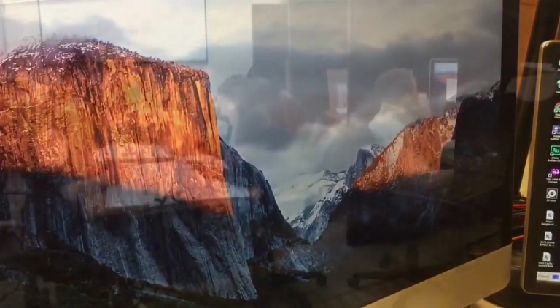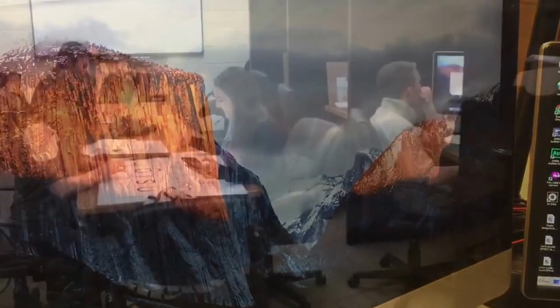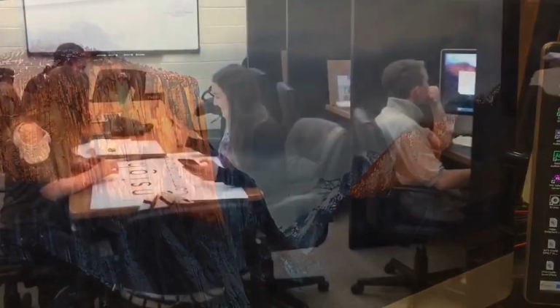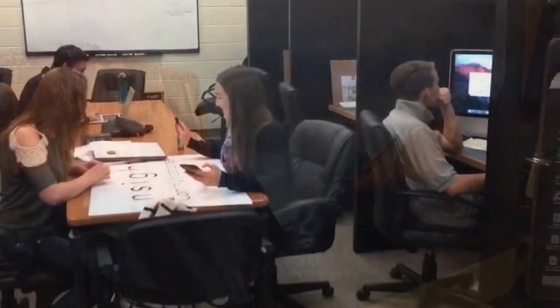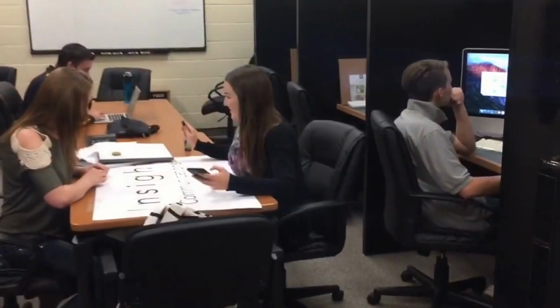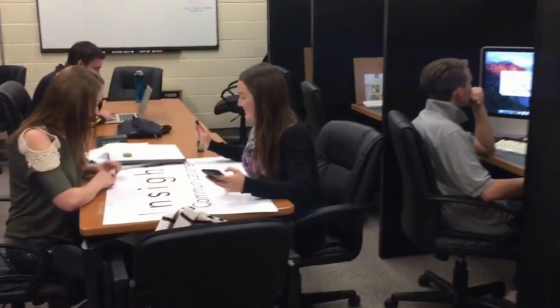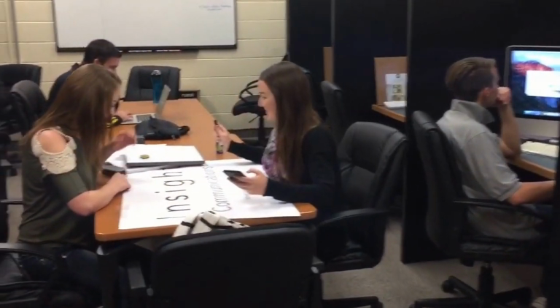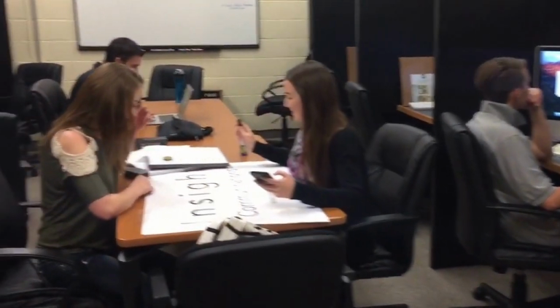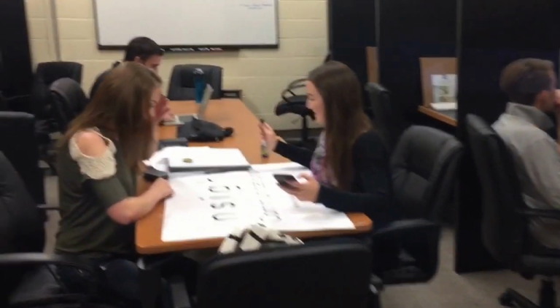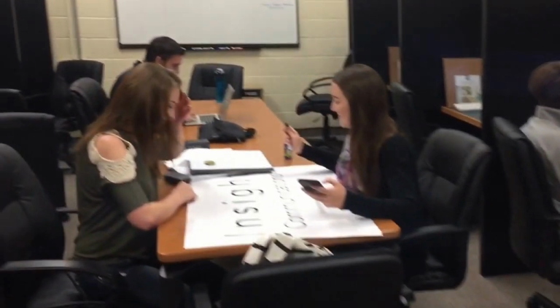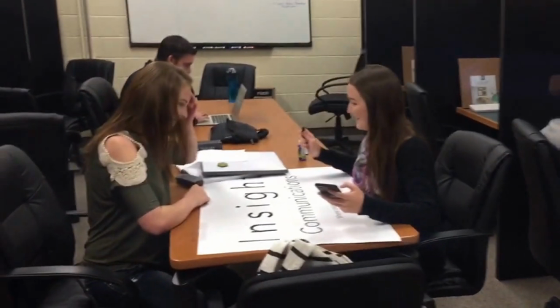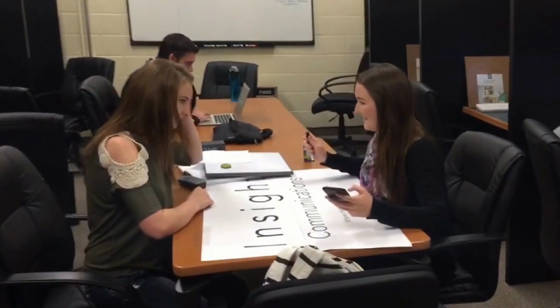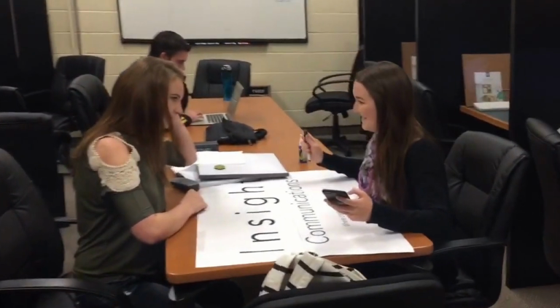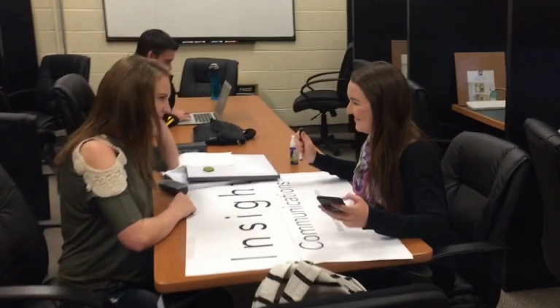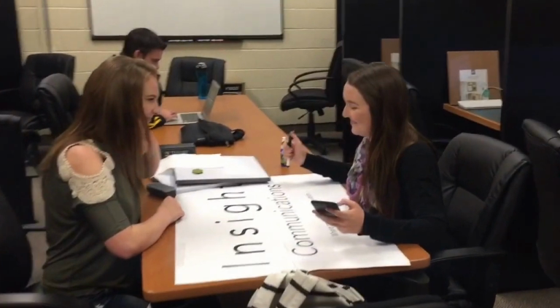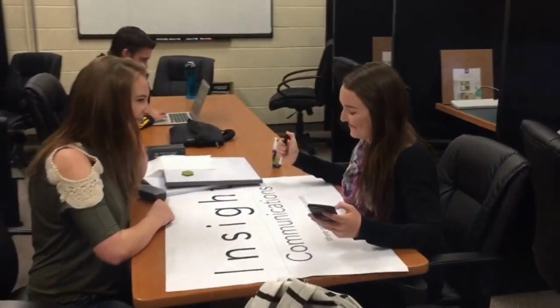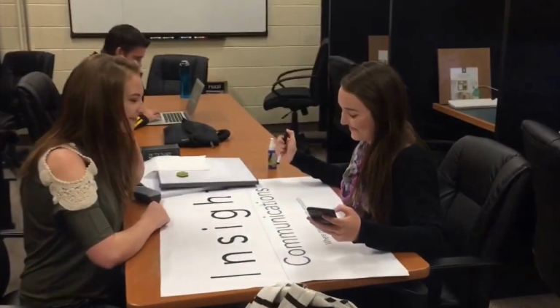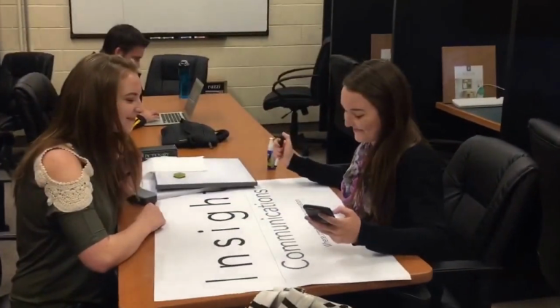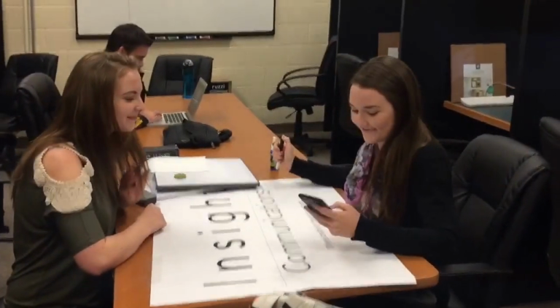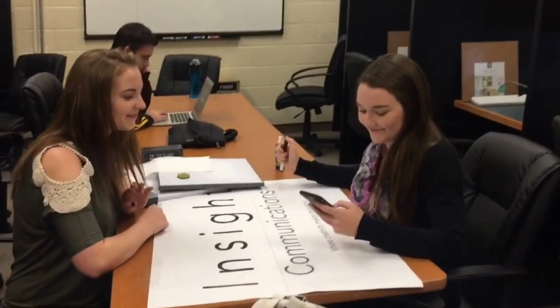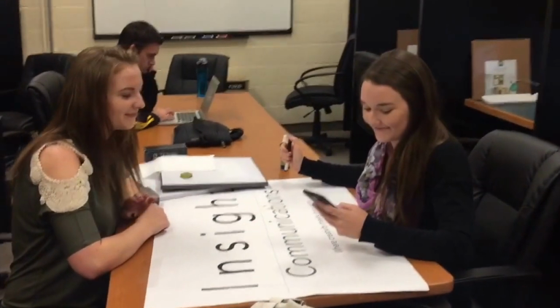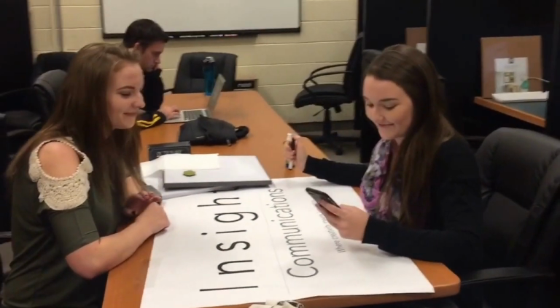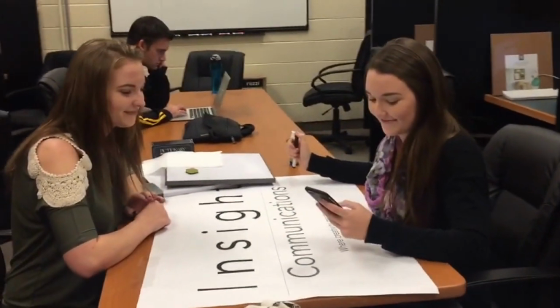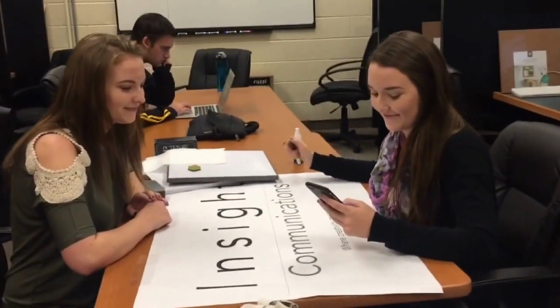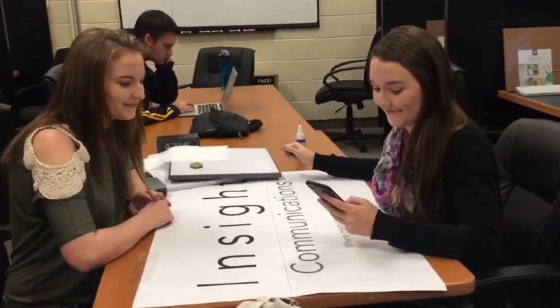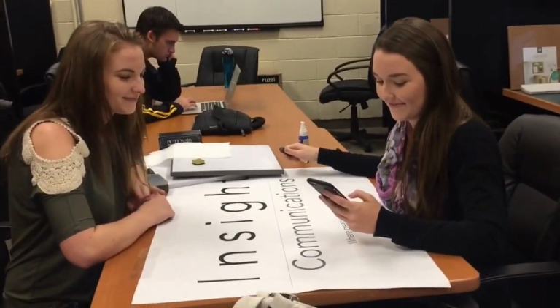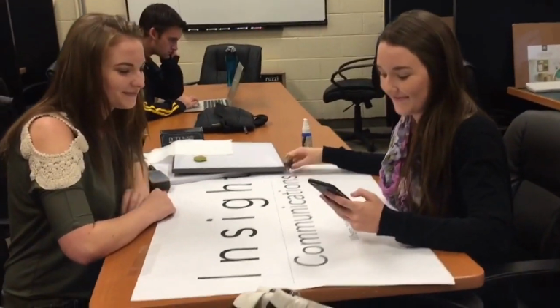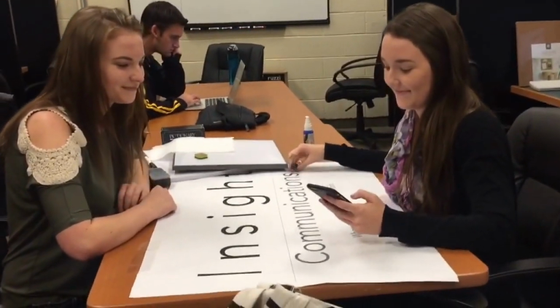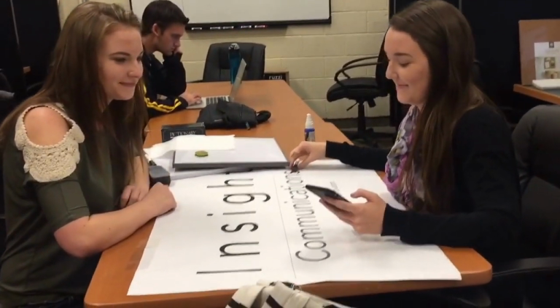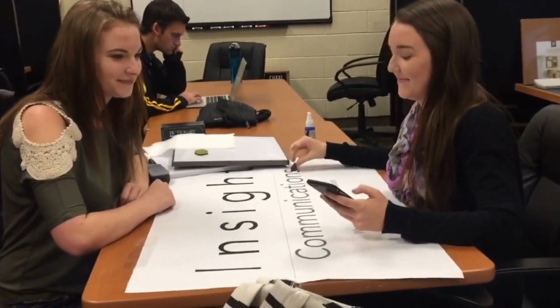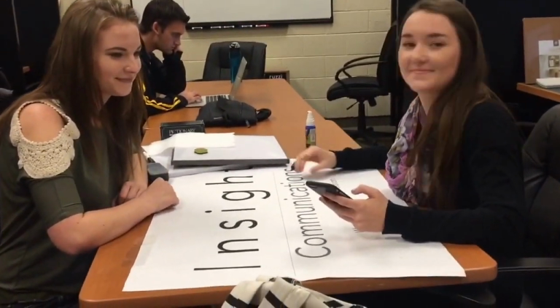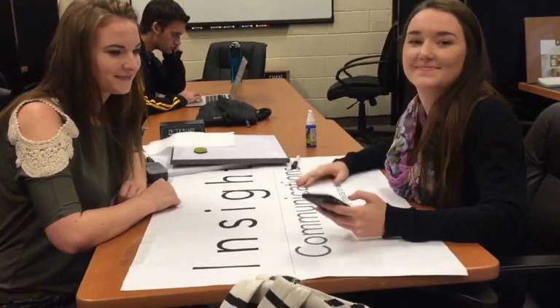Here is Insight Communications, our public relations, advertising, and marketing agency. Here's a couple of Insight Communications students.